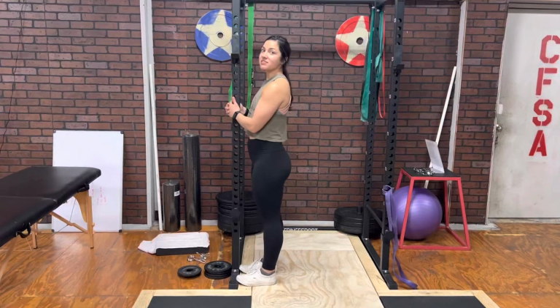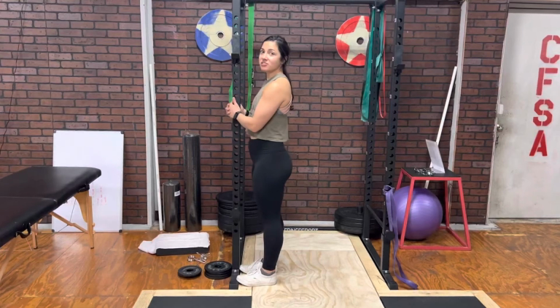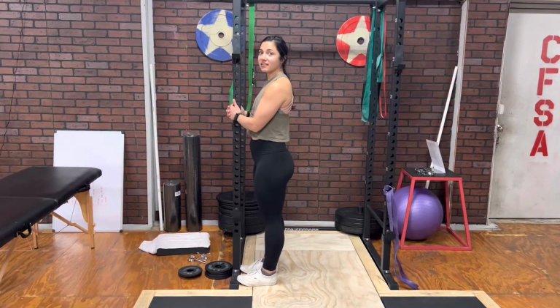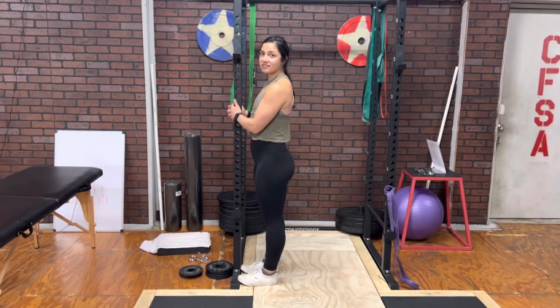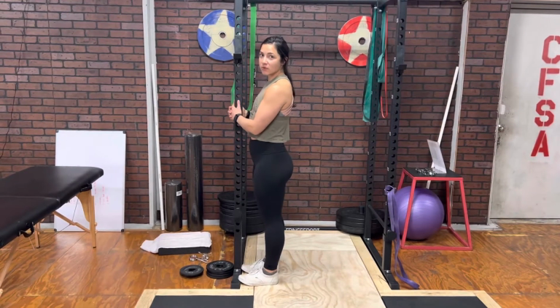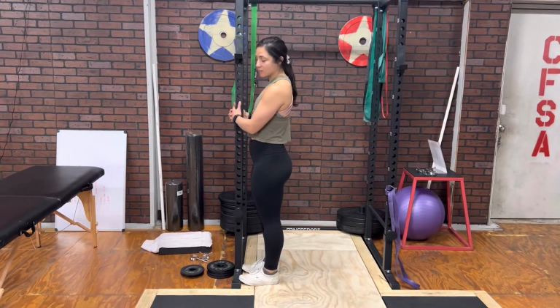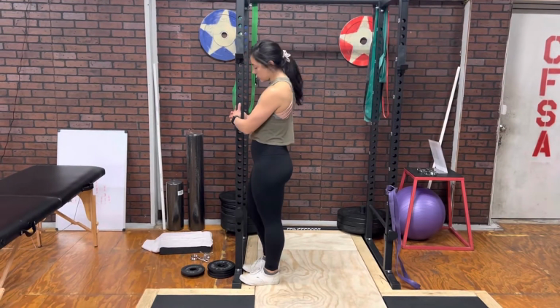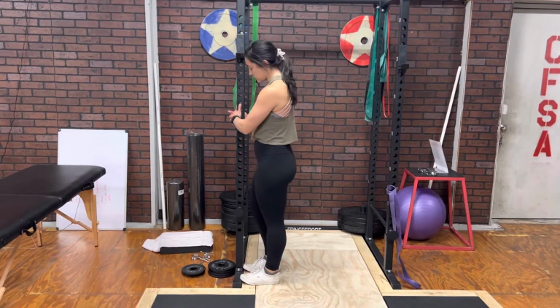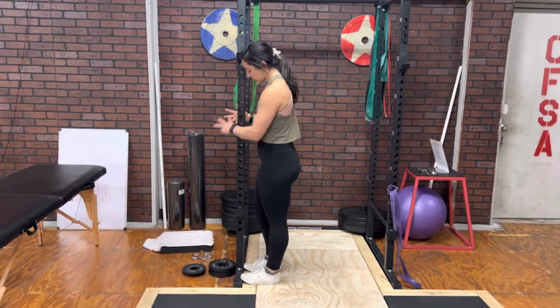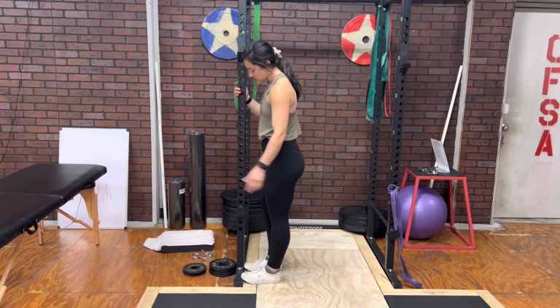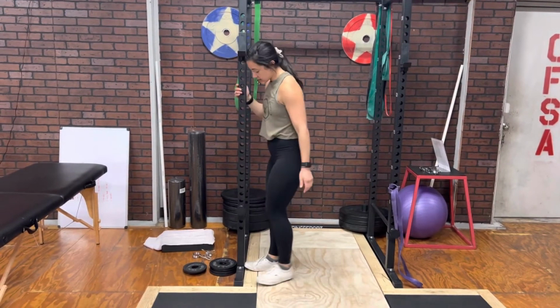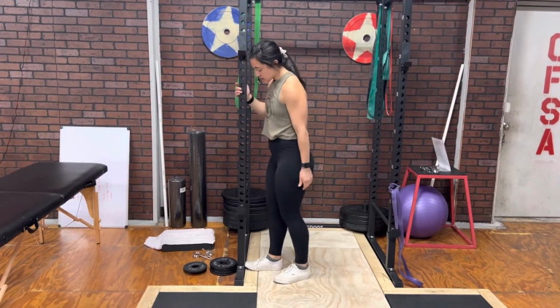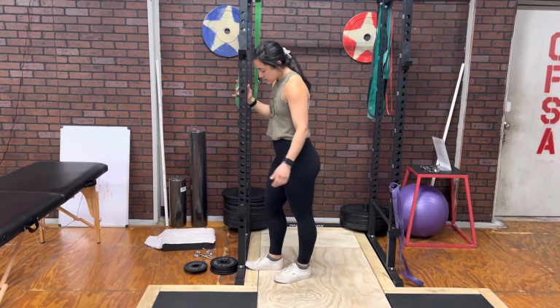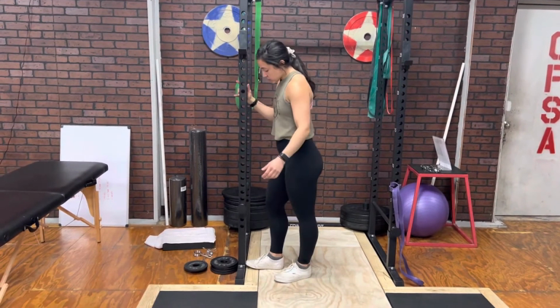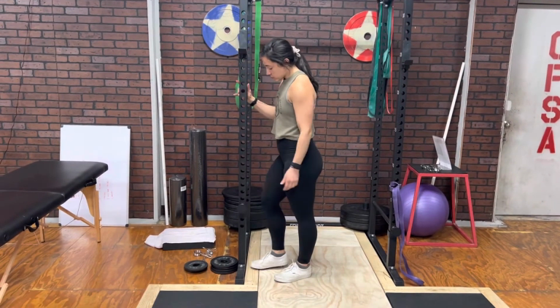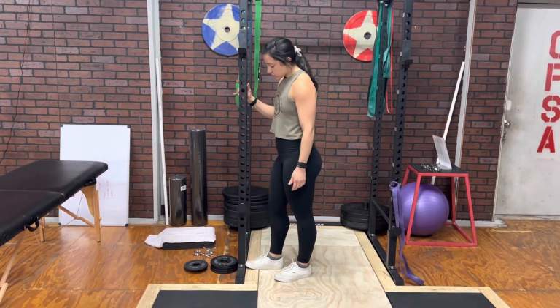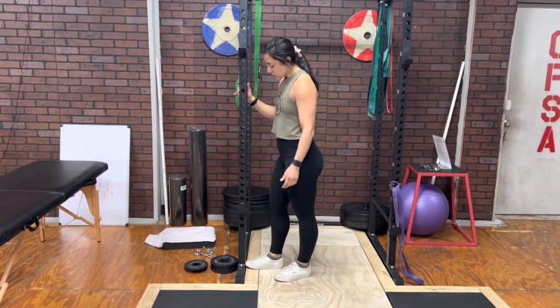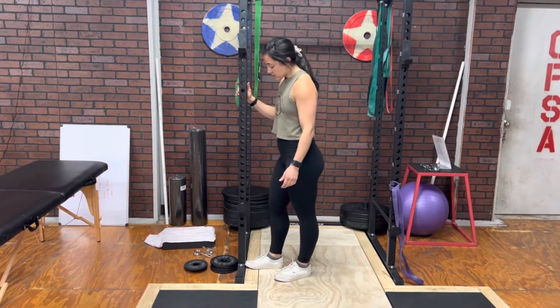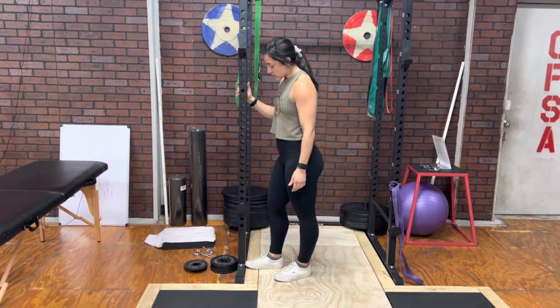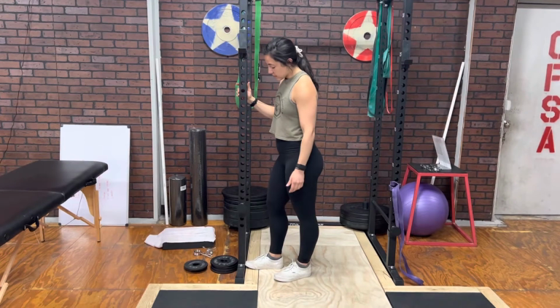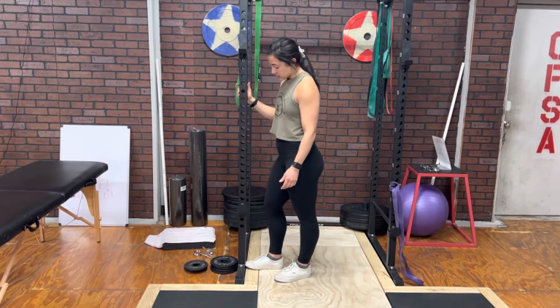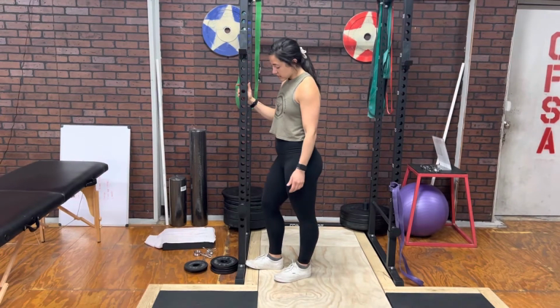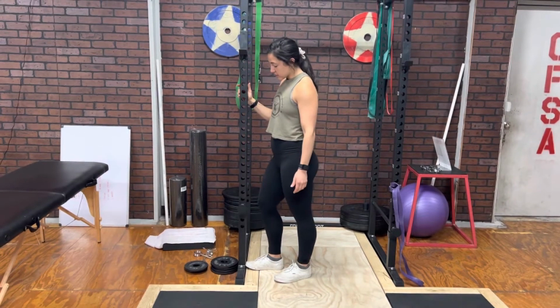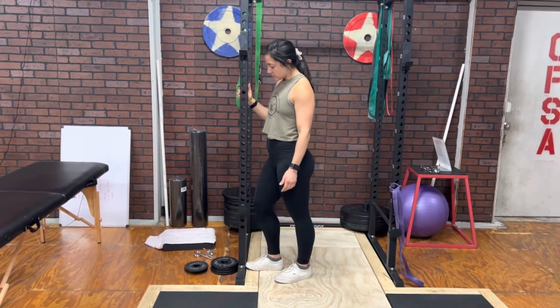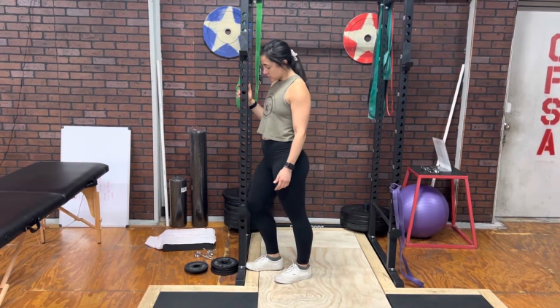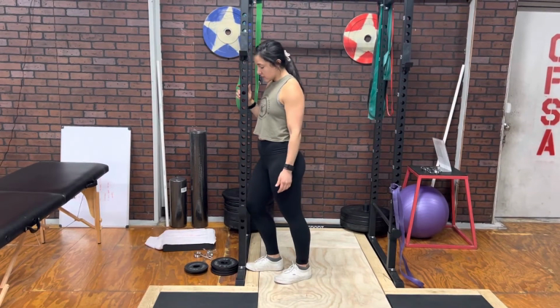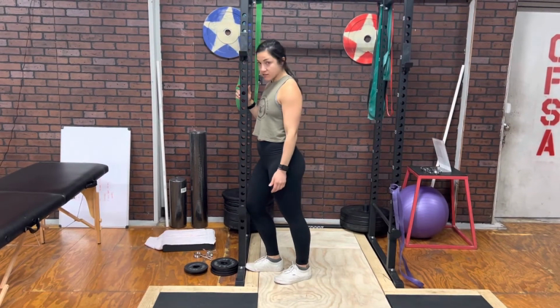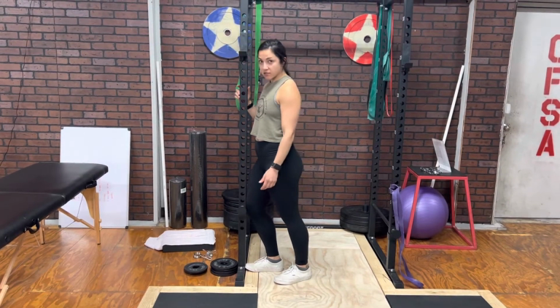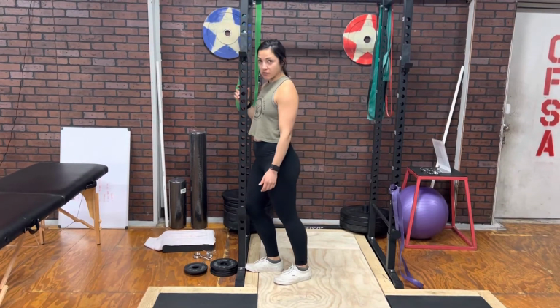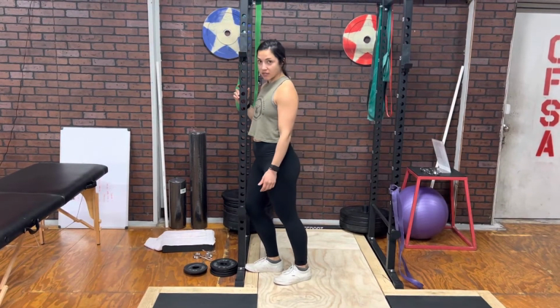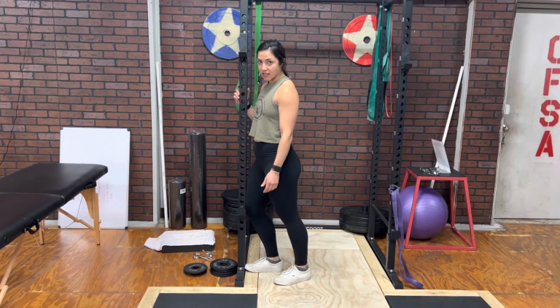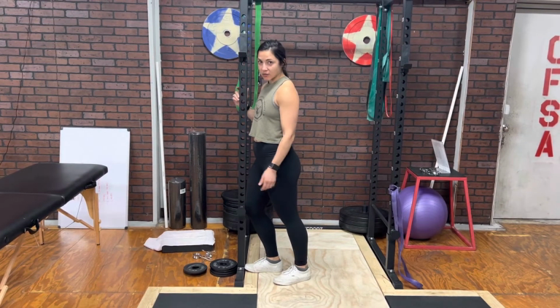Dr. Caitlin here. Today we're going to be going over an exercise. Your foot is going to be at the rig. Your knee is also going to be at the rig.